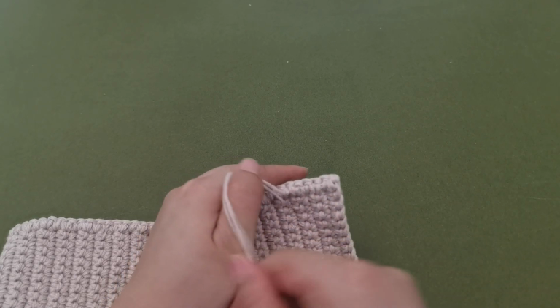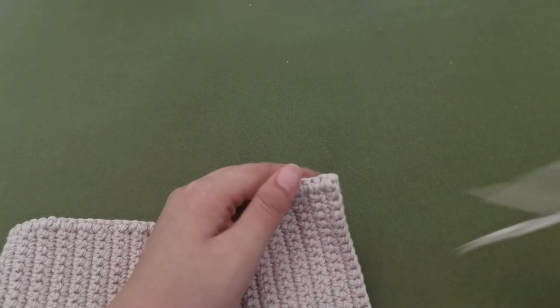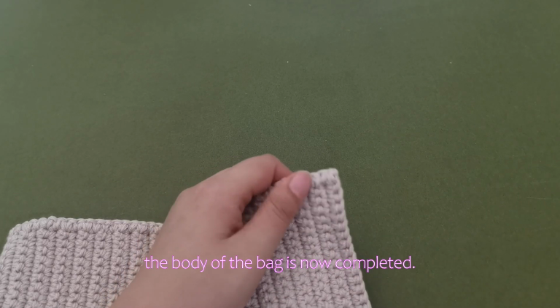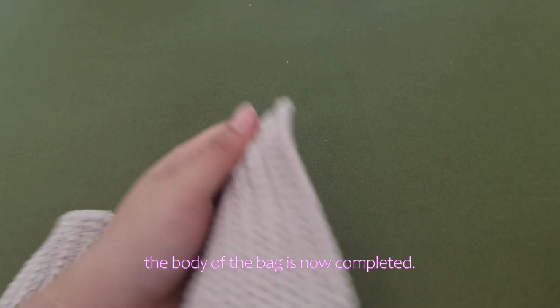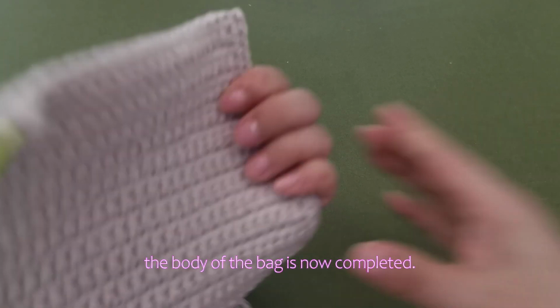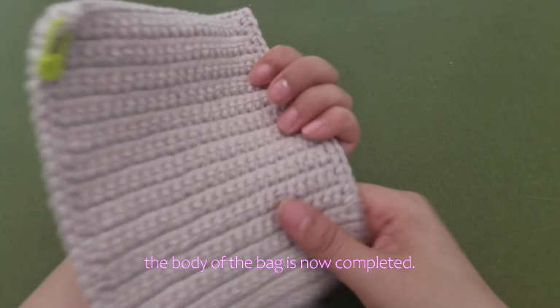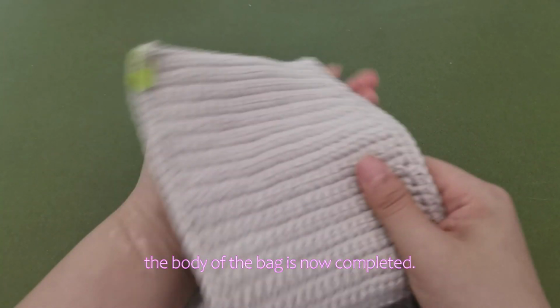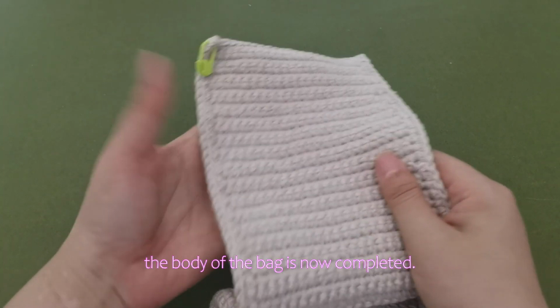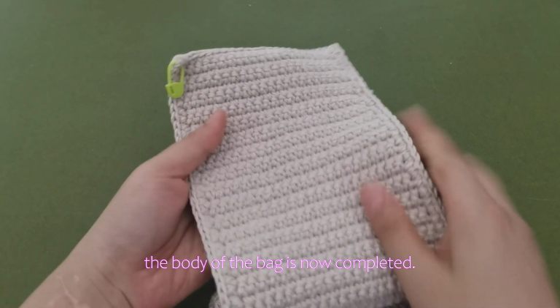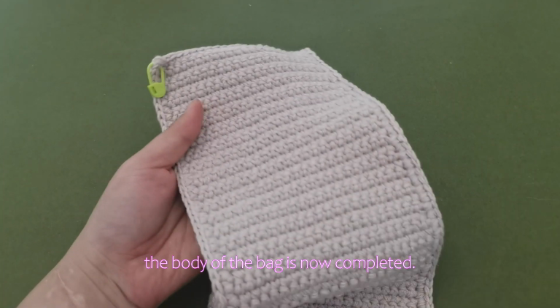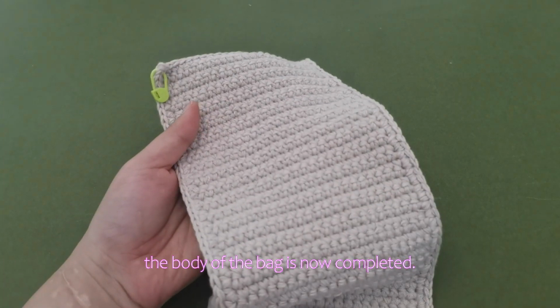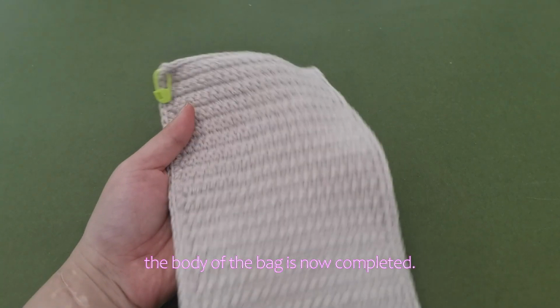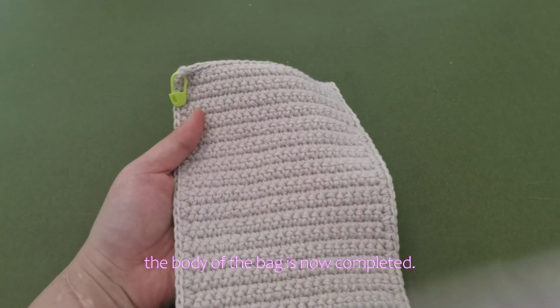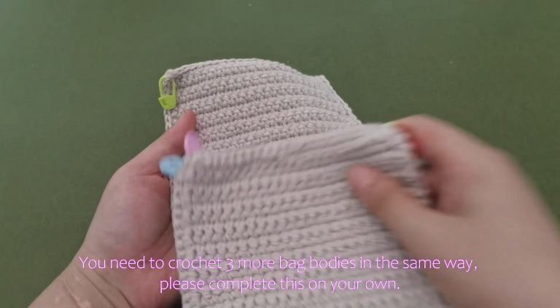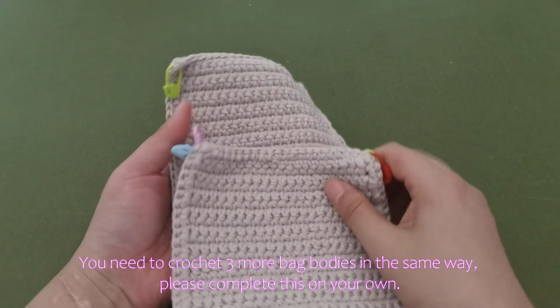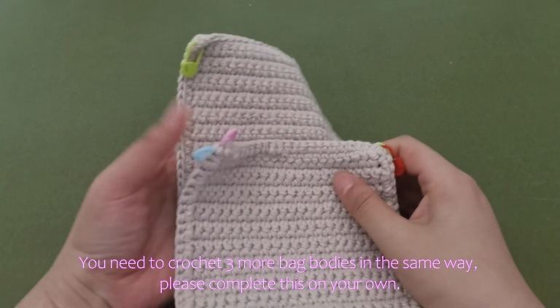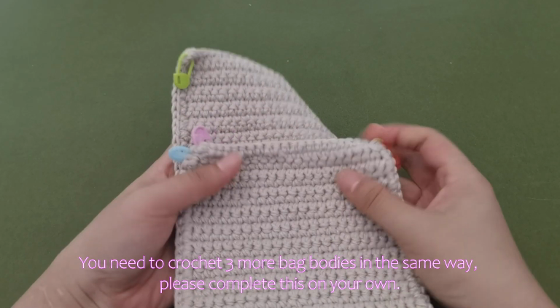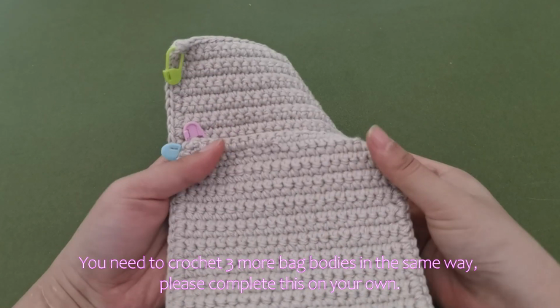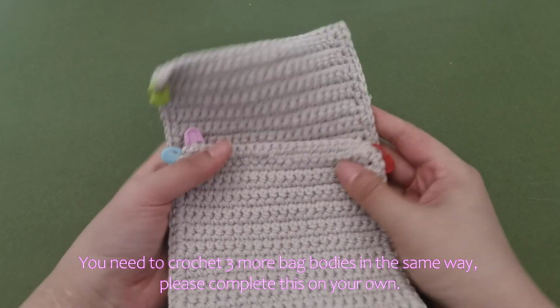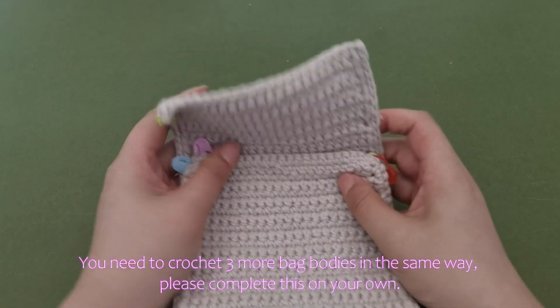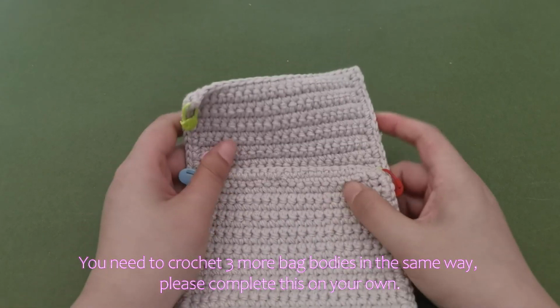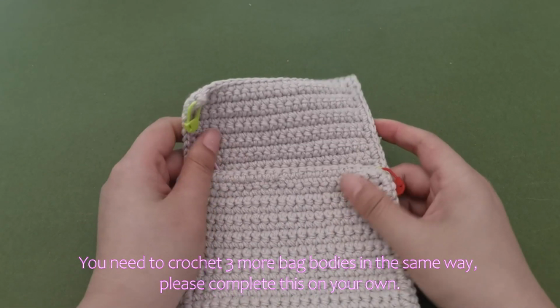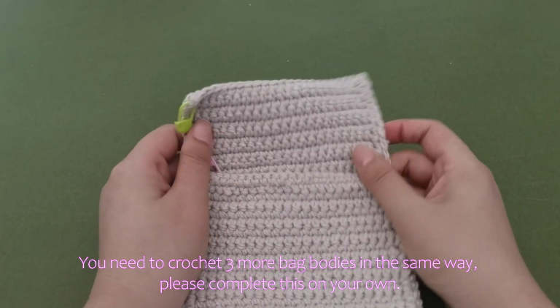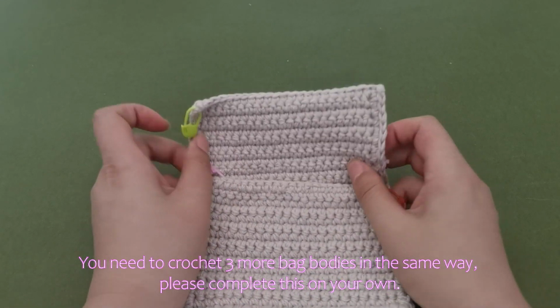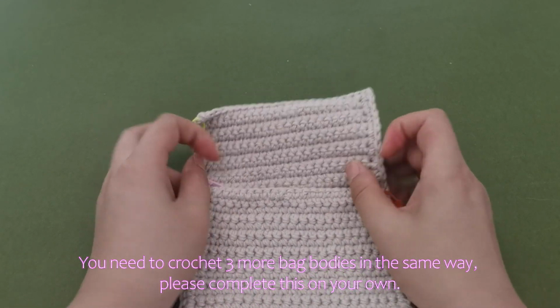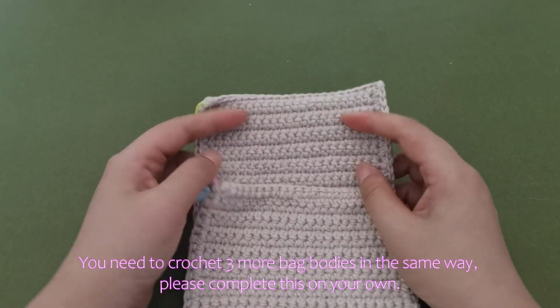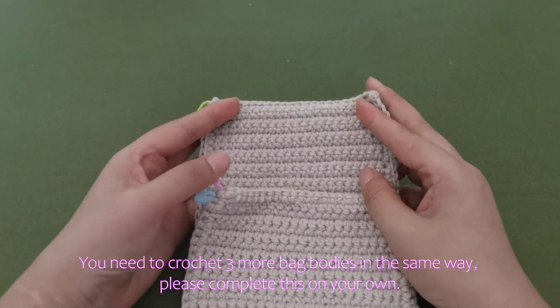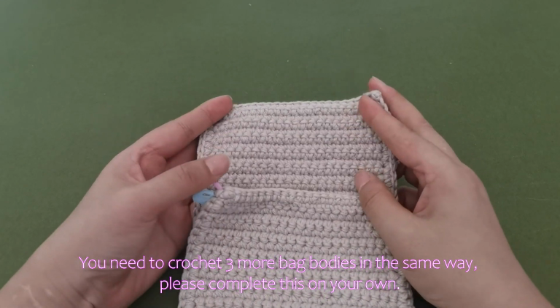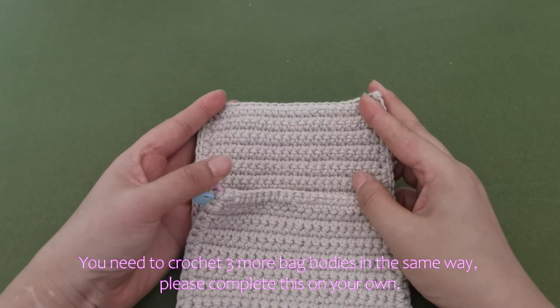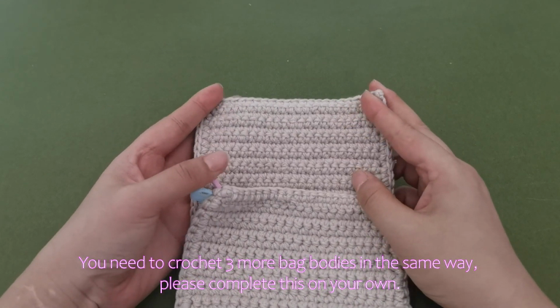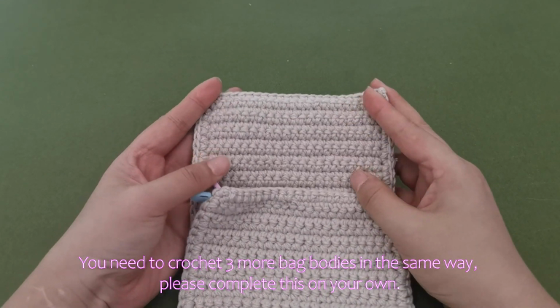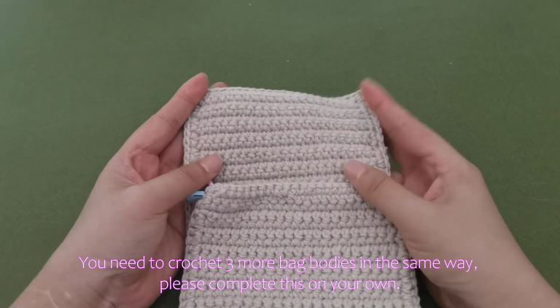The body of the bag is now completed. You need to crochet 3 more bag bodies in the same way. Please complete this on your own.